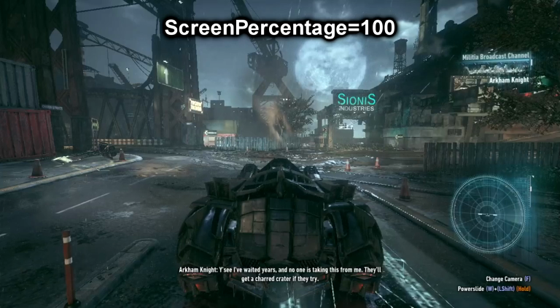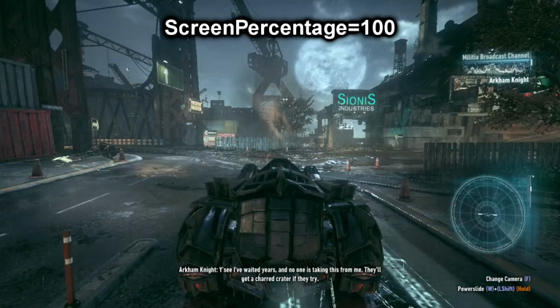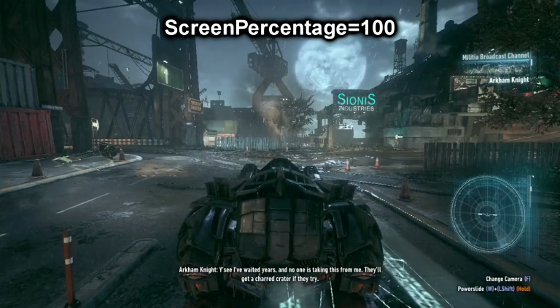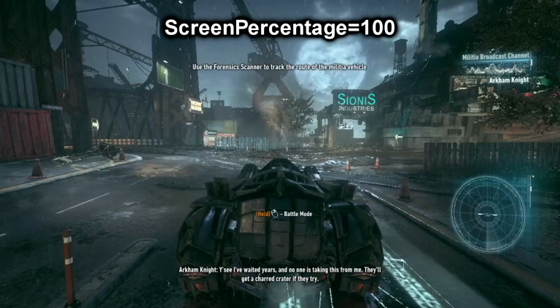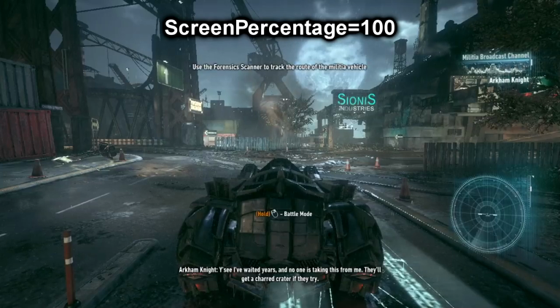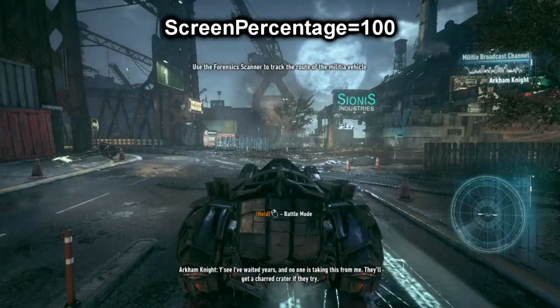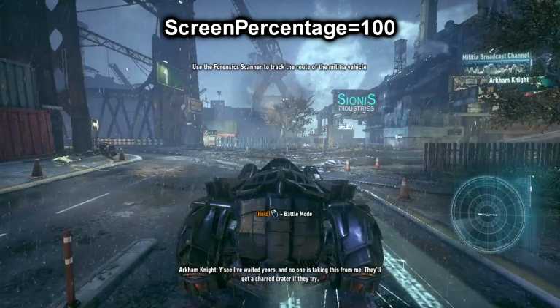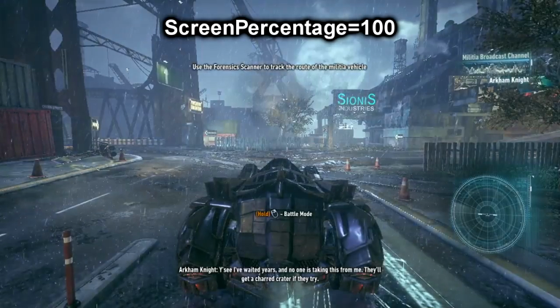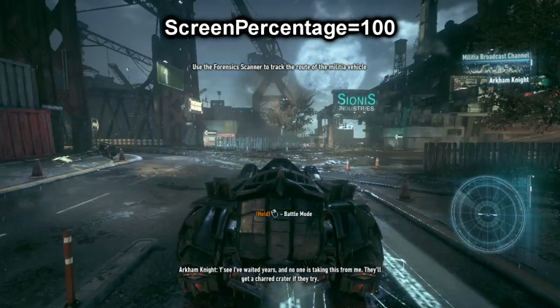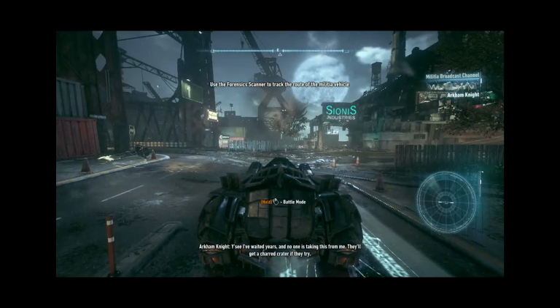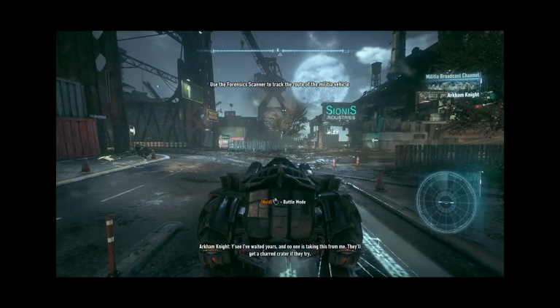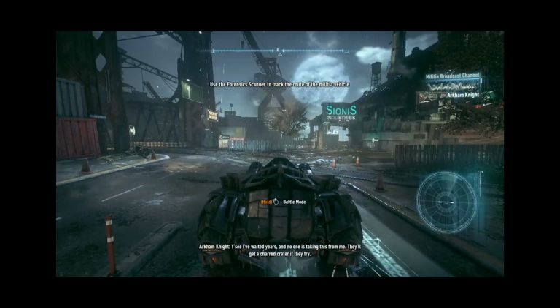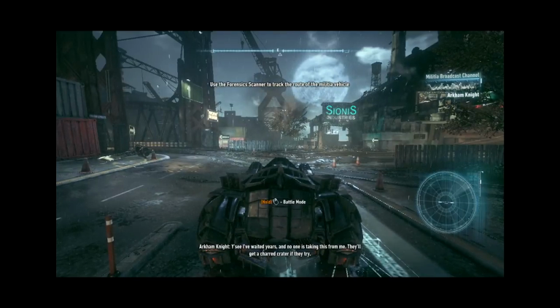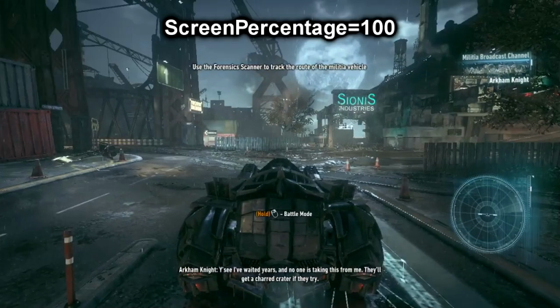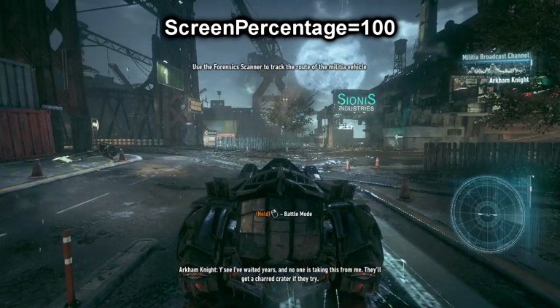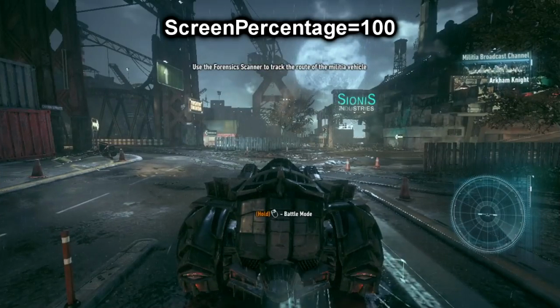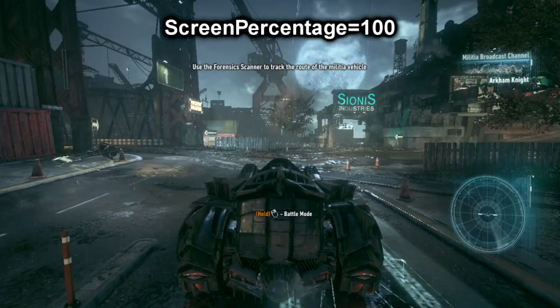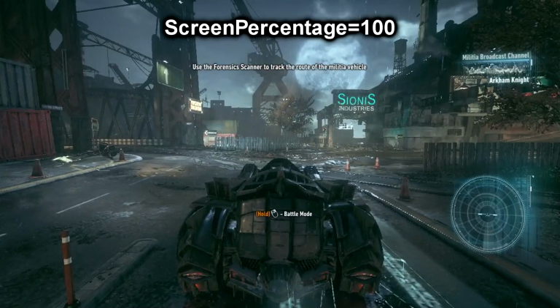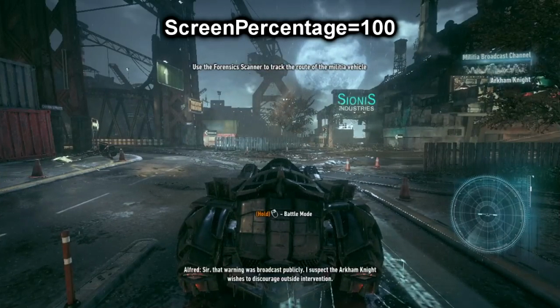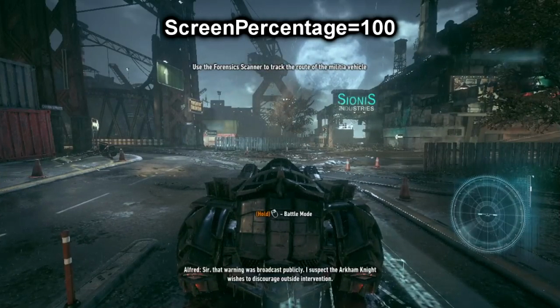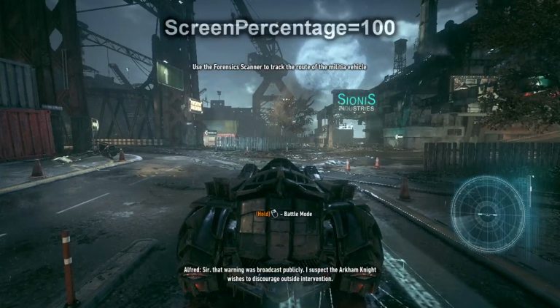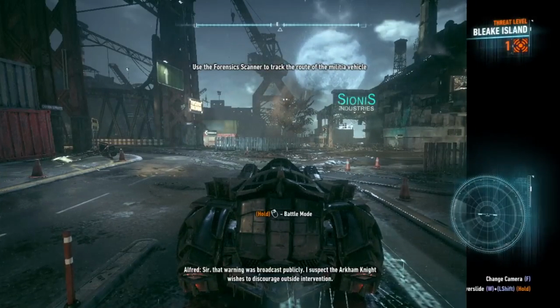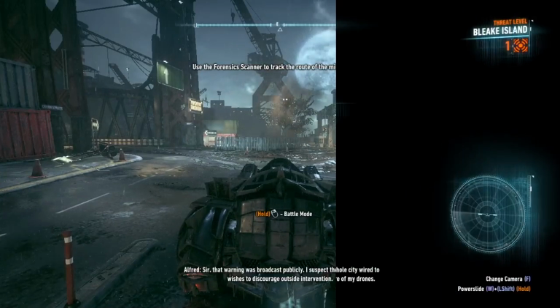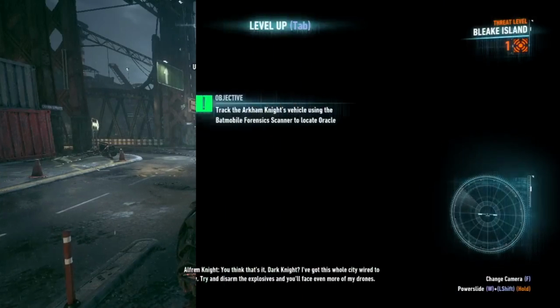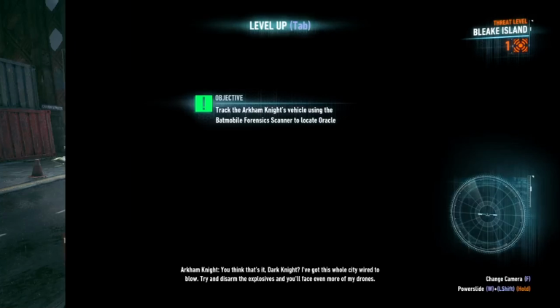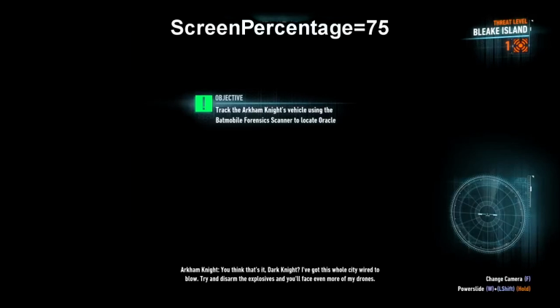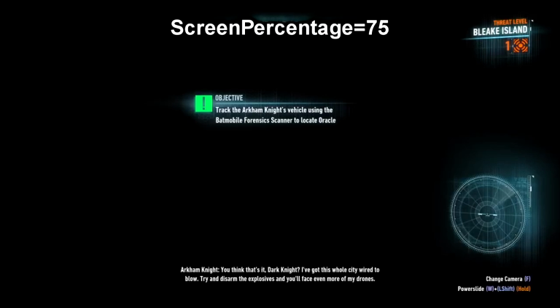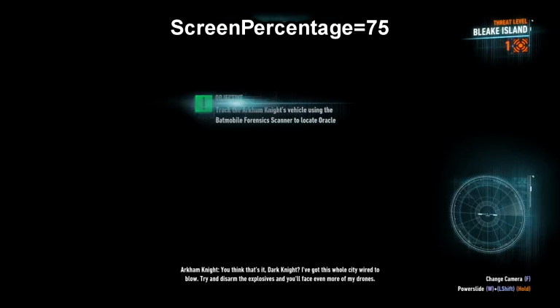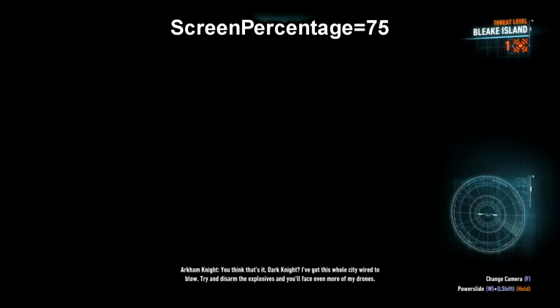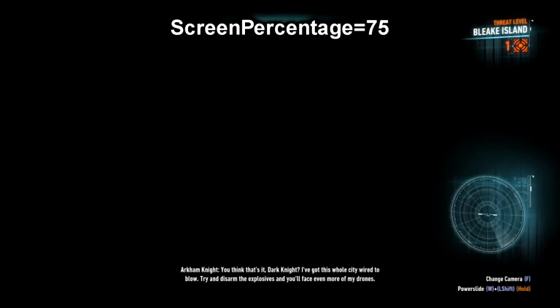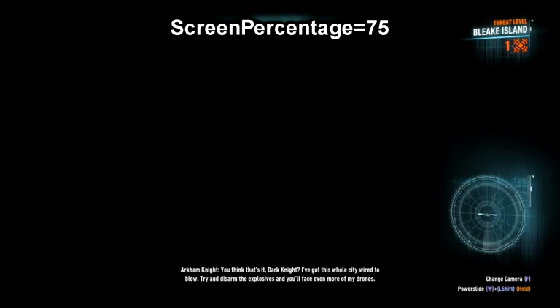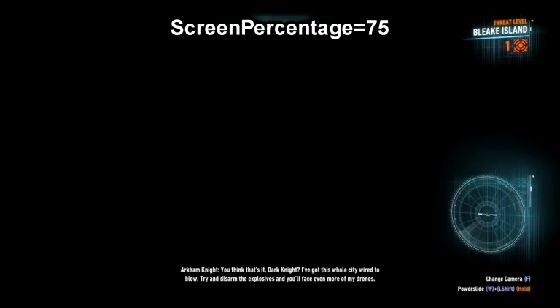Sorry to disappoint, but look what happens when you try to lower the screen percentage value in Arkham Knight.